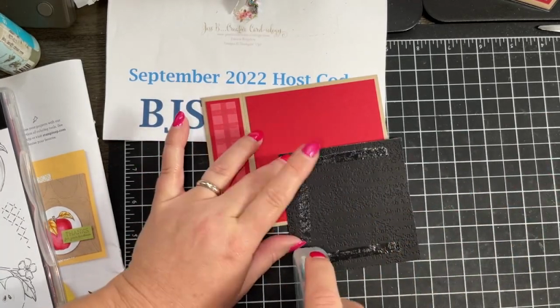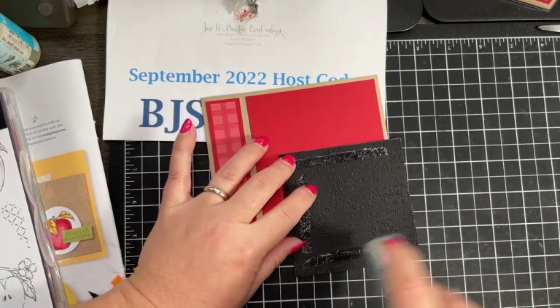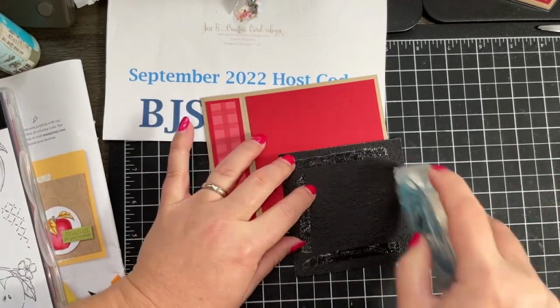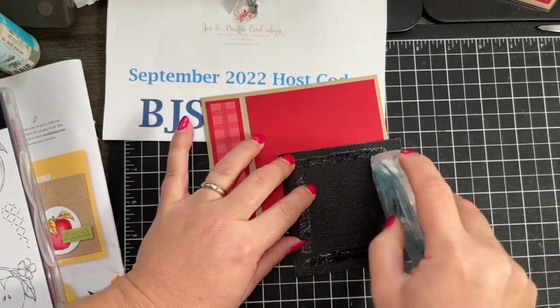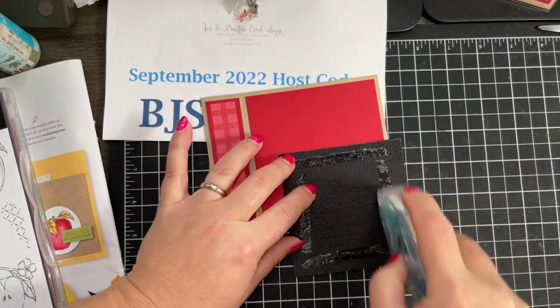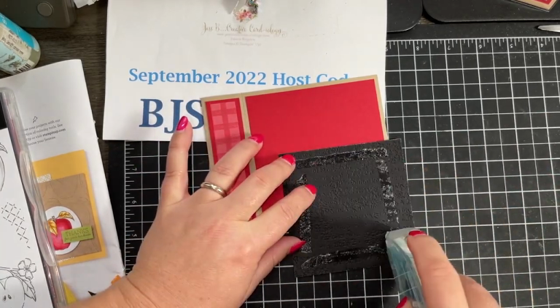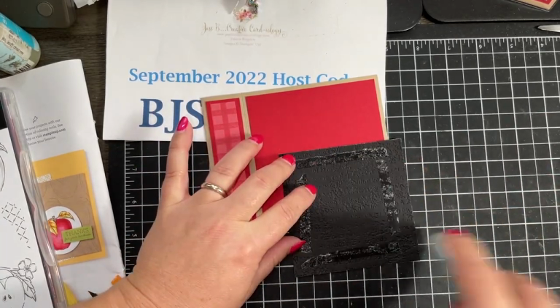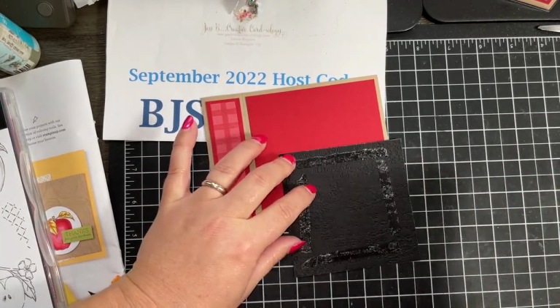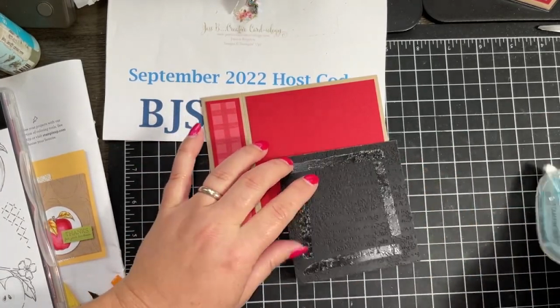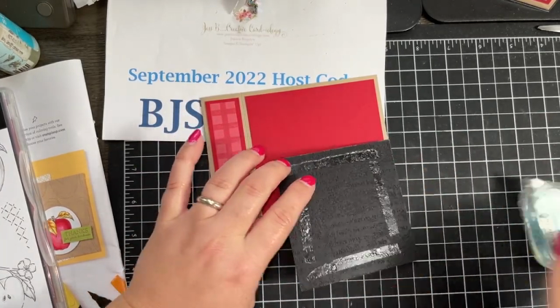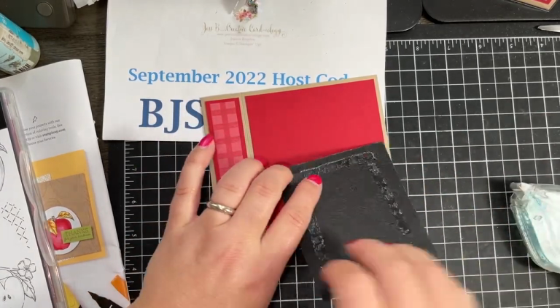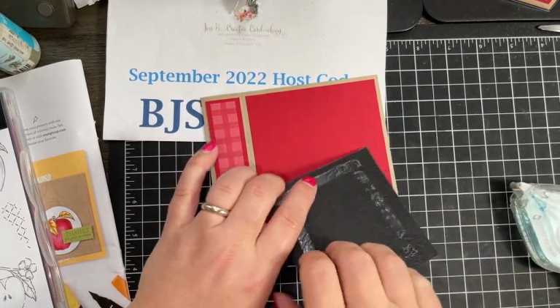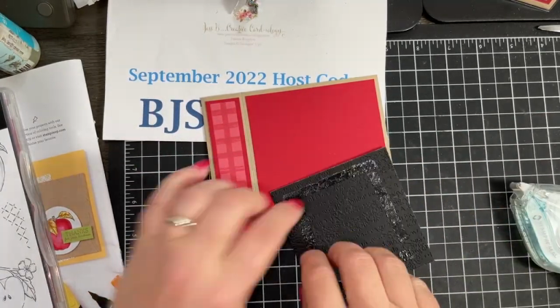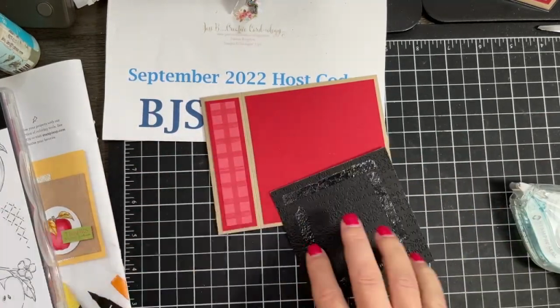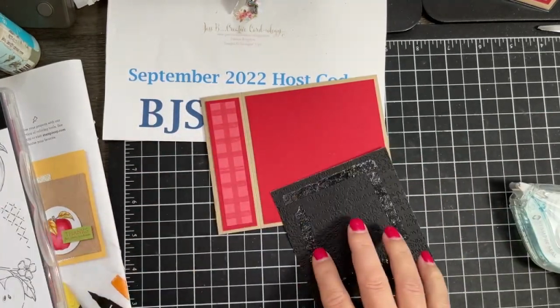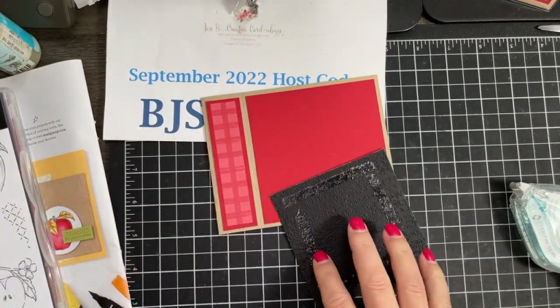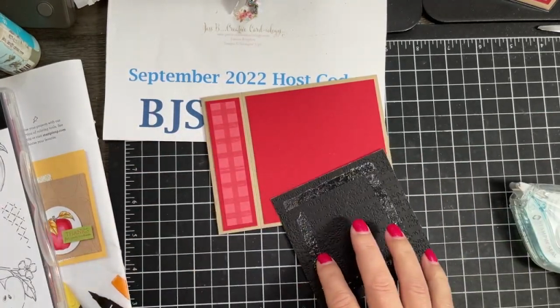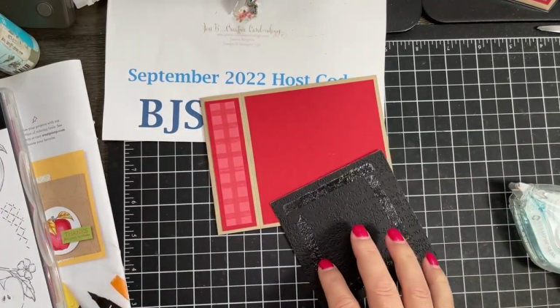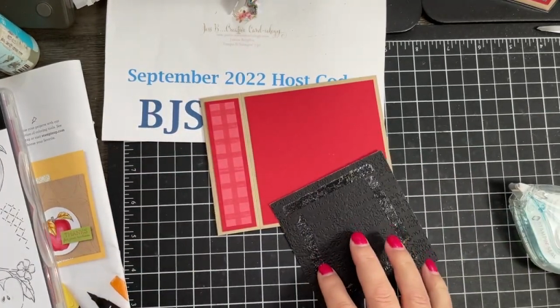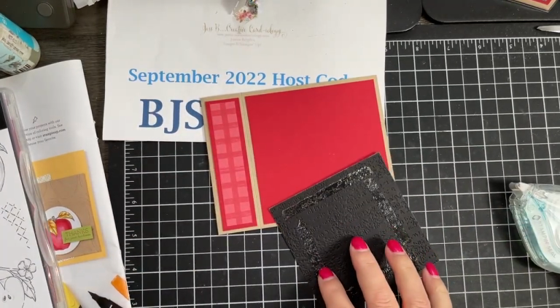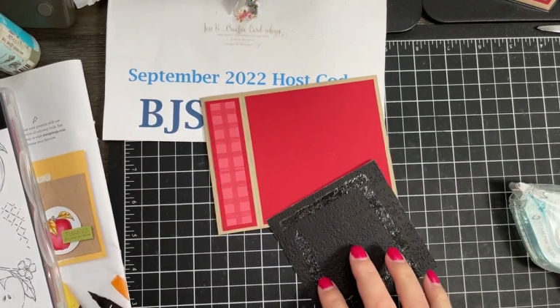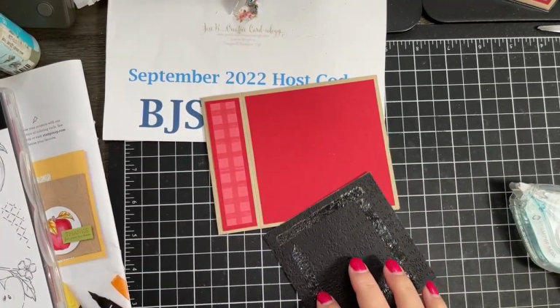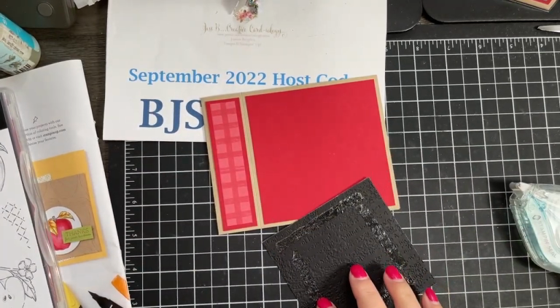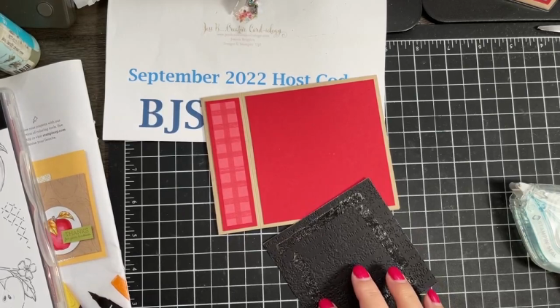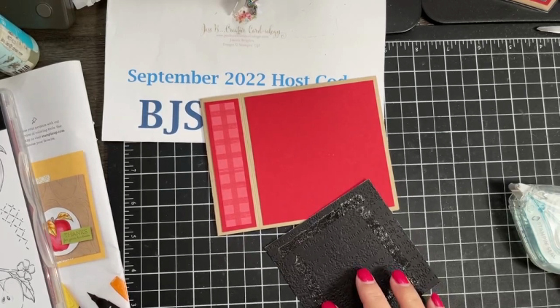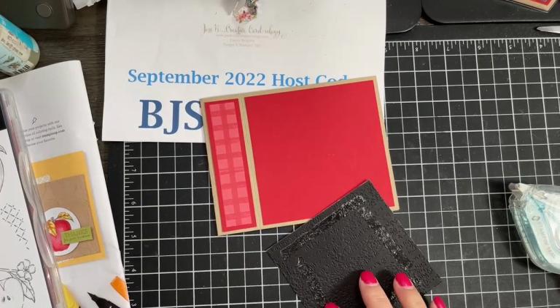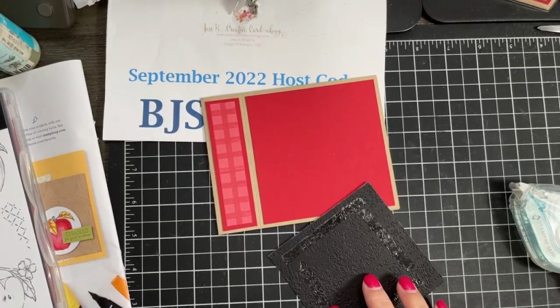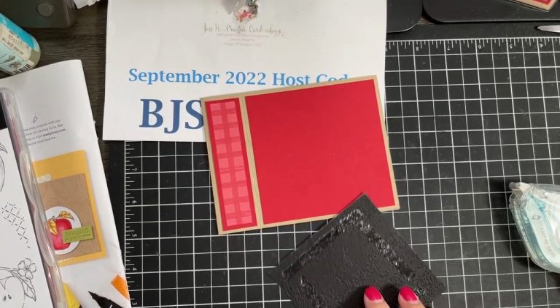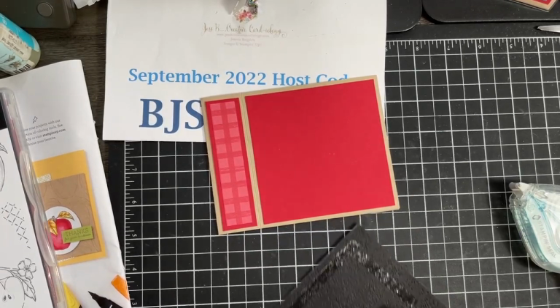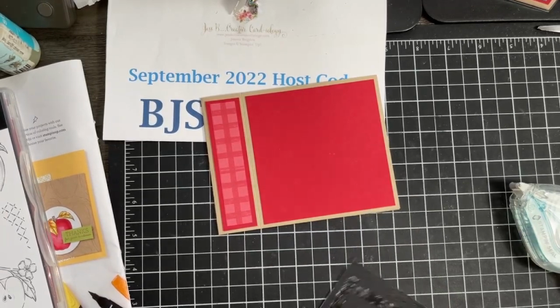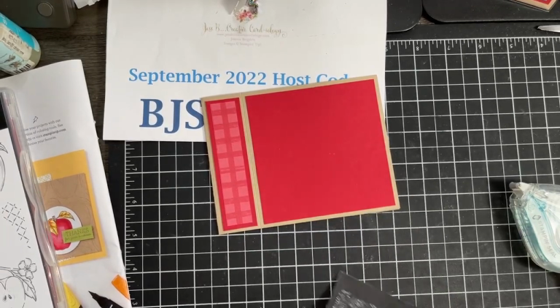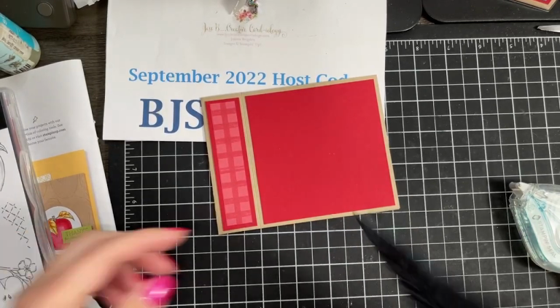We used the Time Worn Type embossing folder — a great folder for this project because it already has some print on it, so you can make out a few words here and there. It's kind of random words along with some blotchy spots, which works really well with that chalk effect. Since we only used a little bit of ink, that's going to dry pretty quickly; you're not going to worry about smudging and you do not need to heat set this. This three and three quarter by three and three quarter inch piece goes right on the front of our card to create our chalkboard.